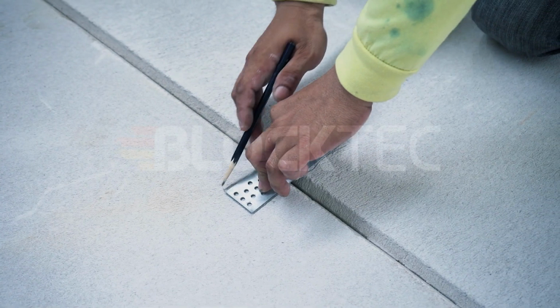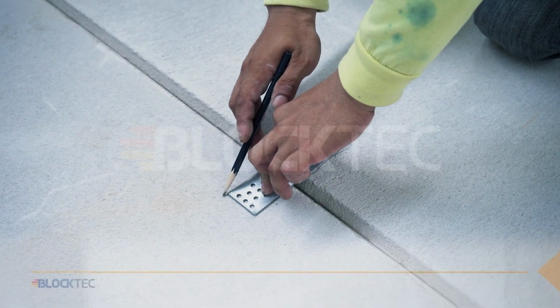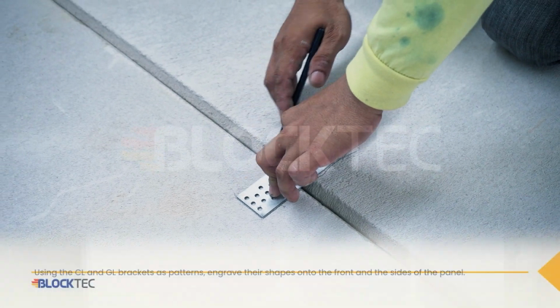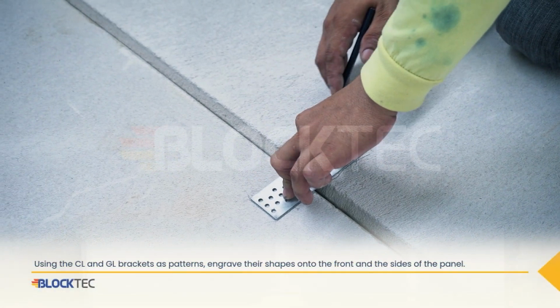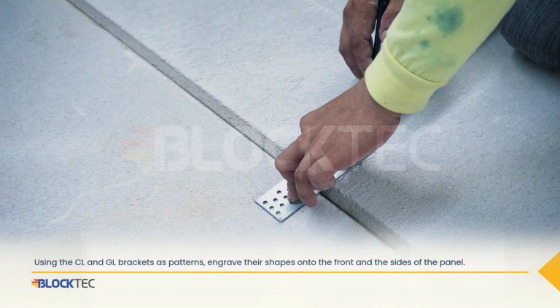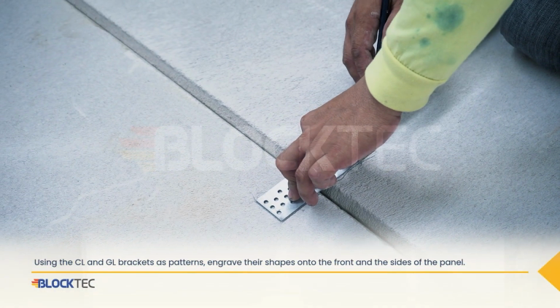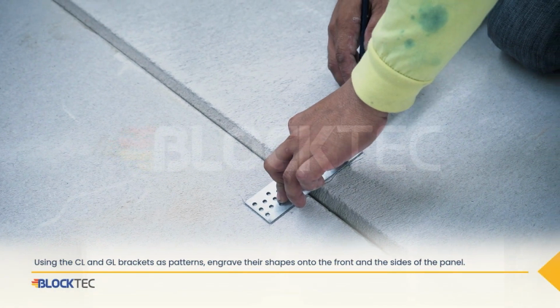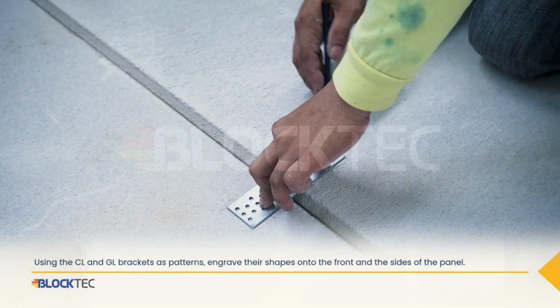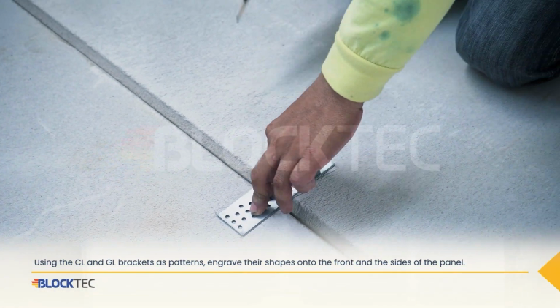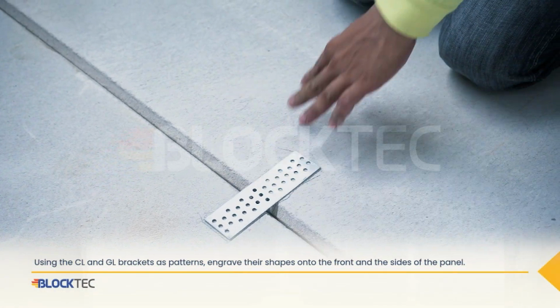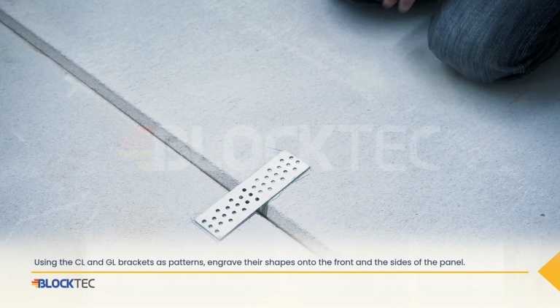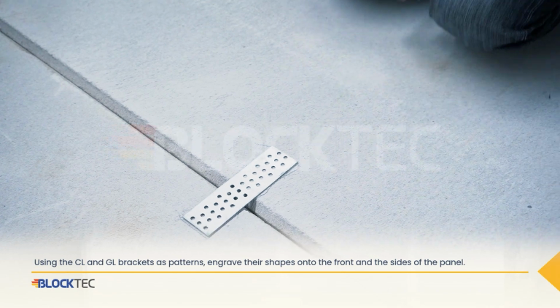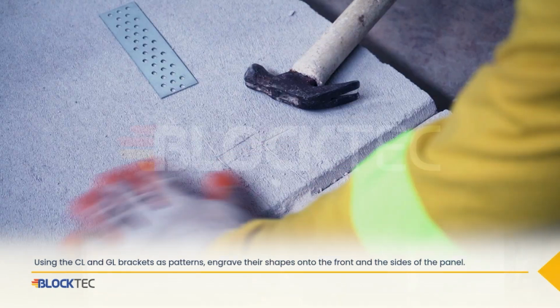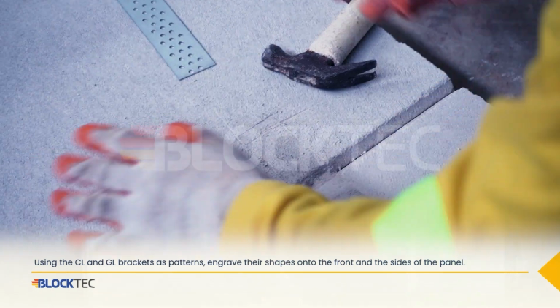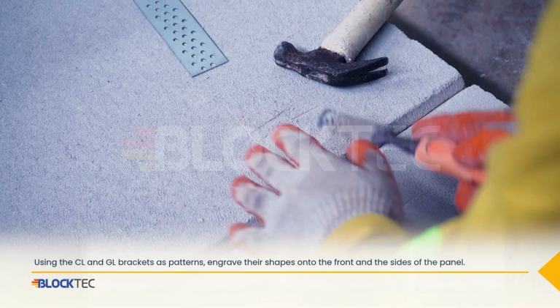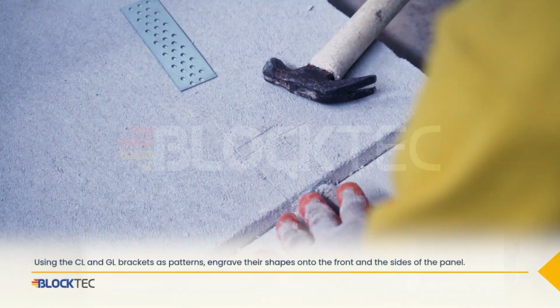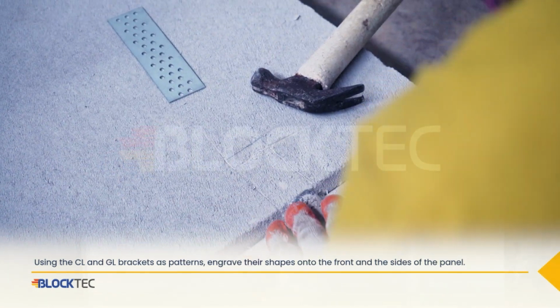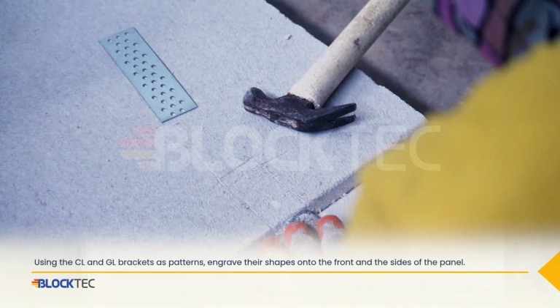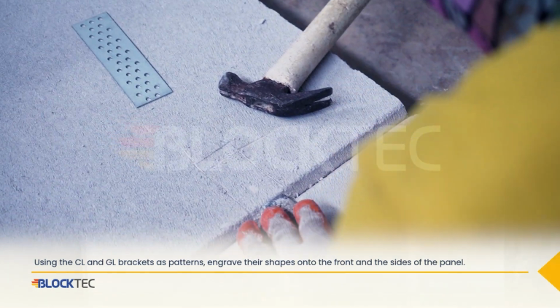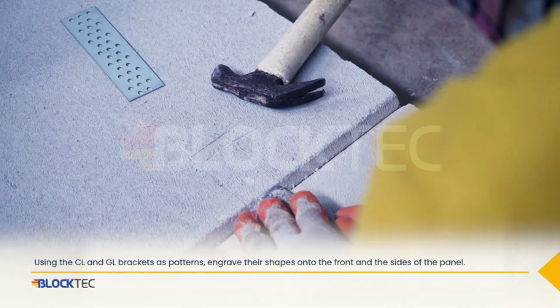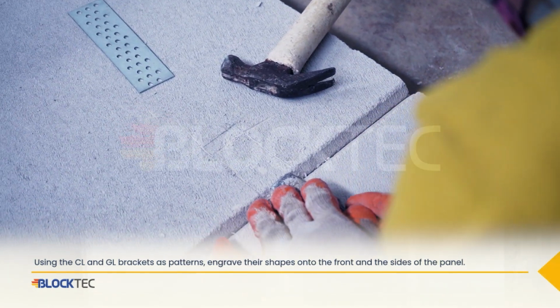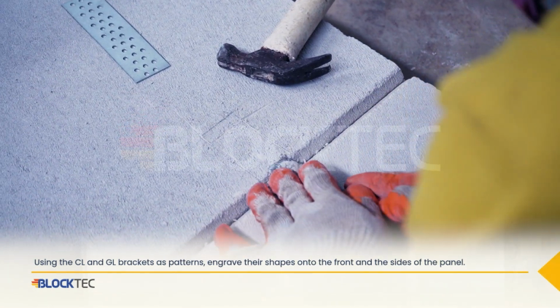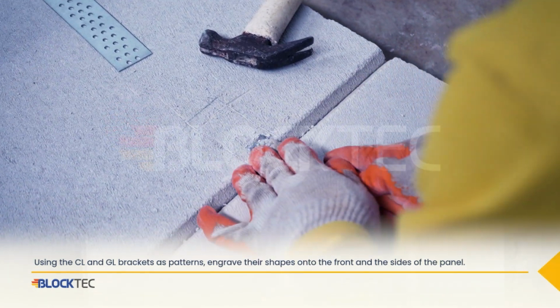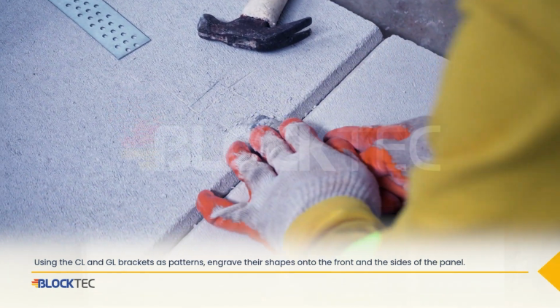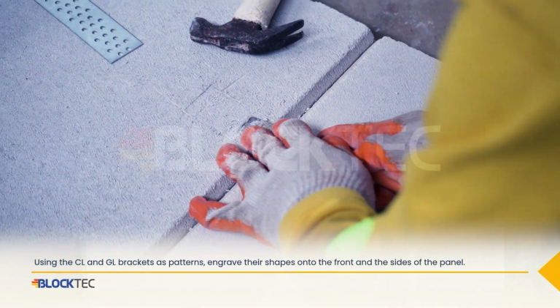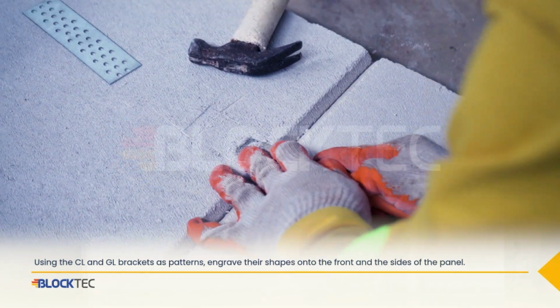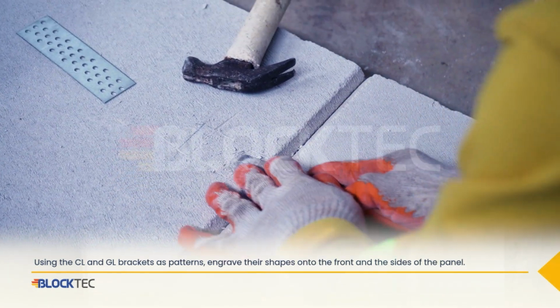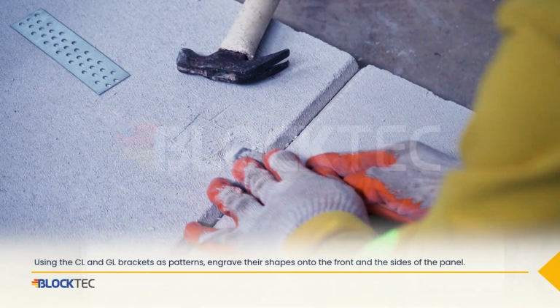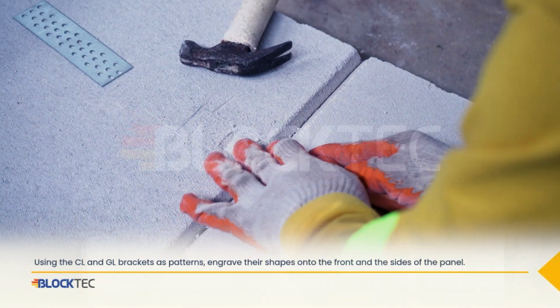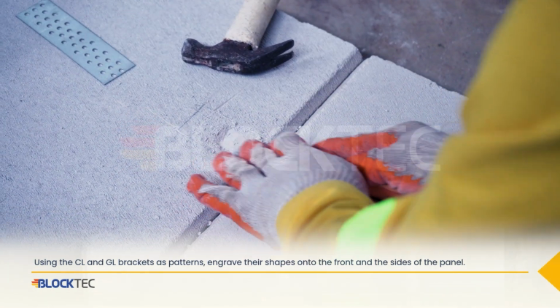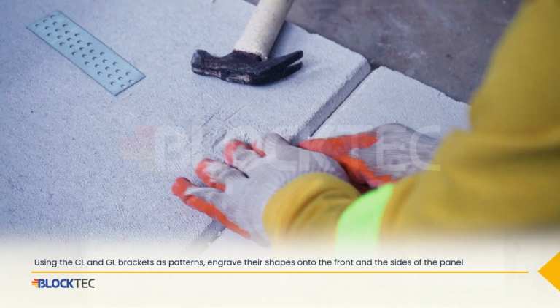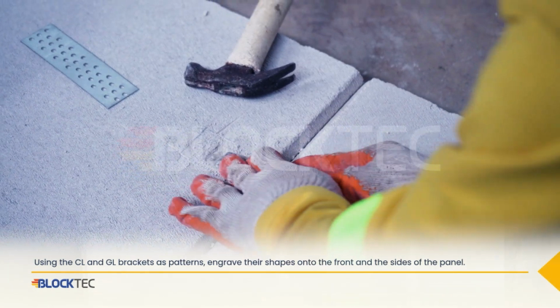Using the CL and GL brackets as patterns, engrave their shapes onto the front and the sides of the panel.